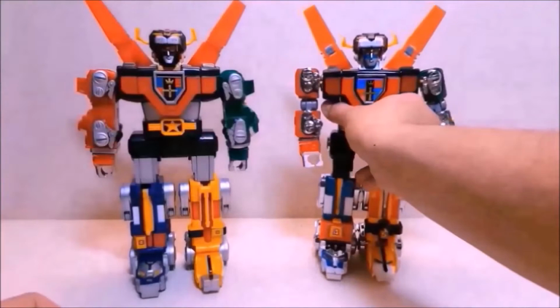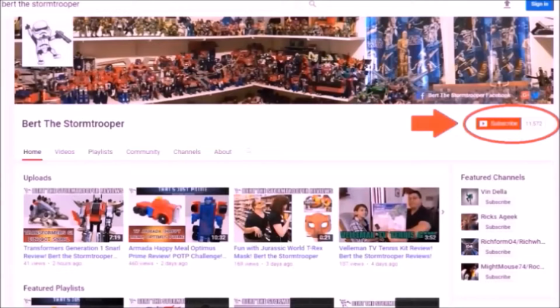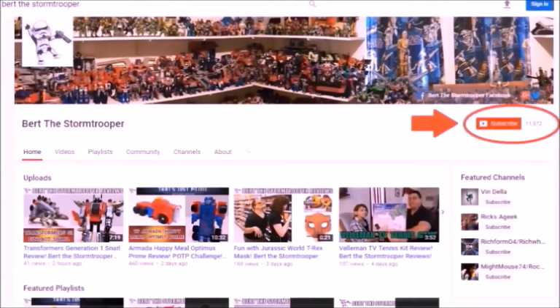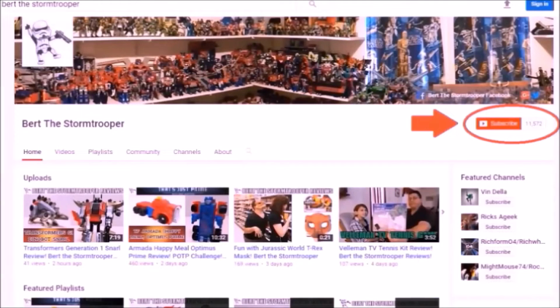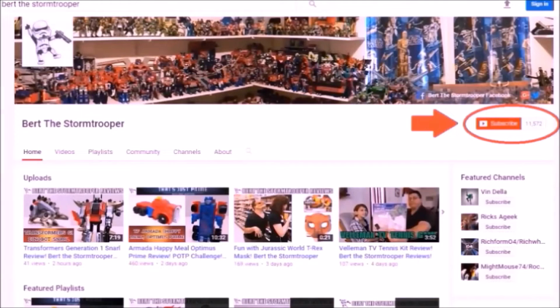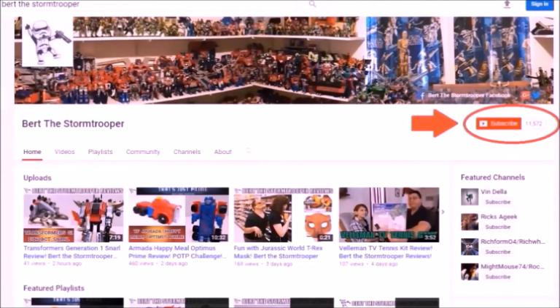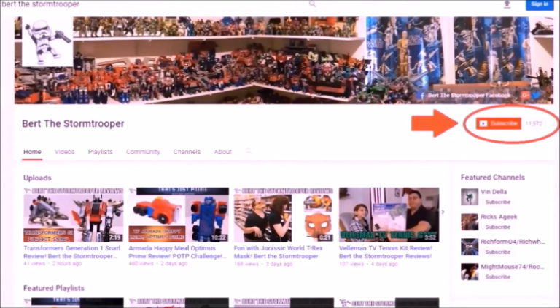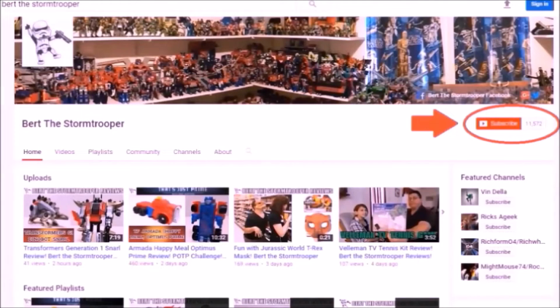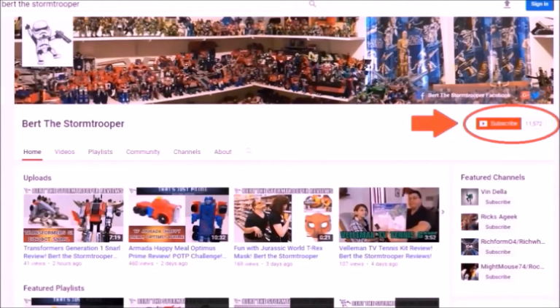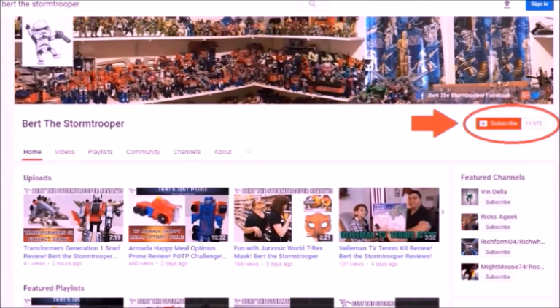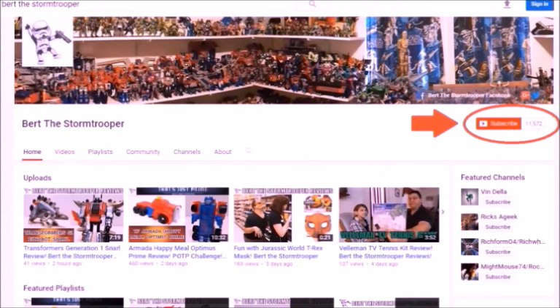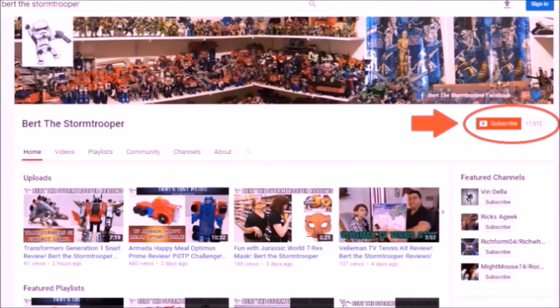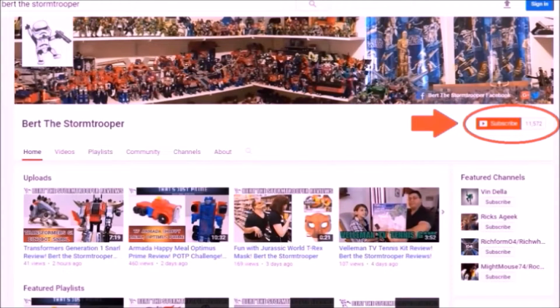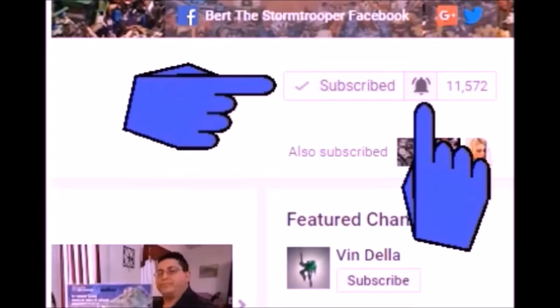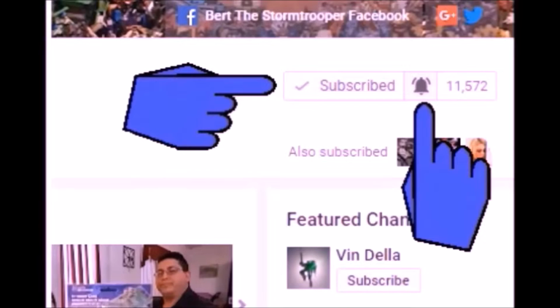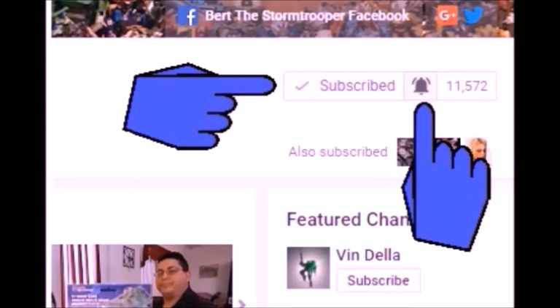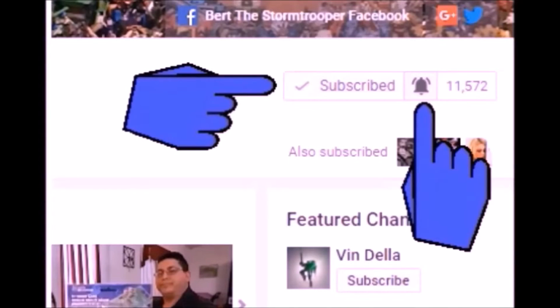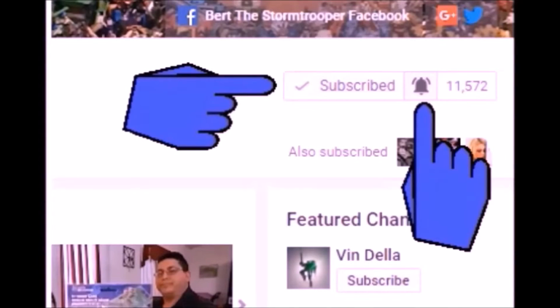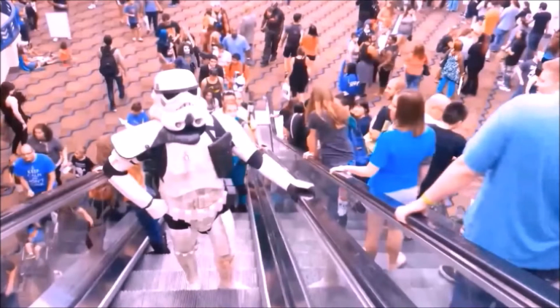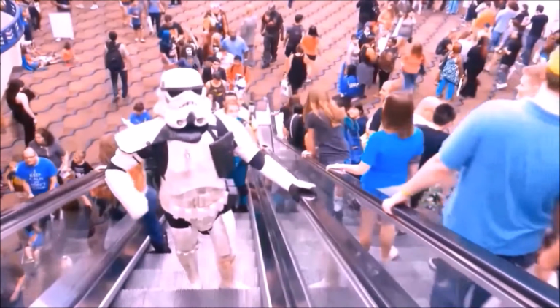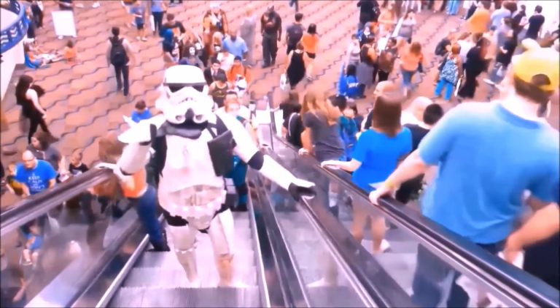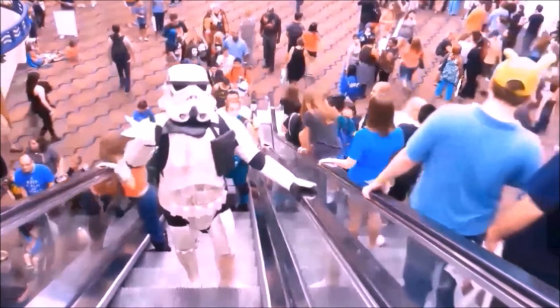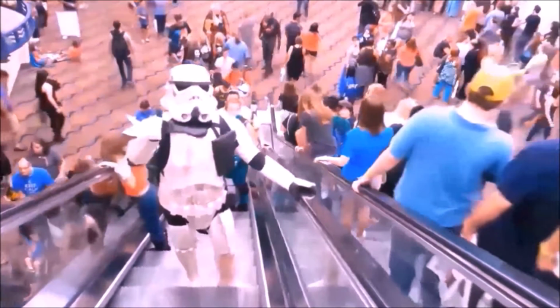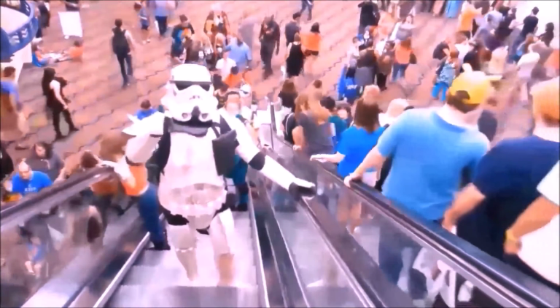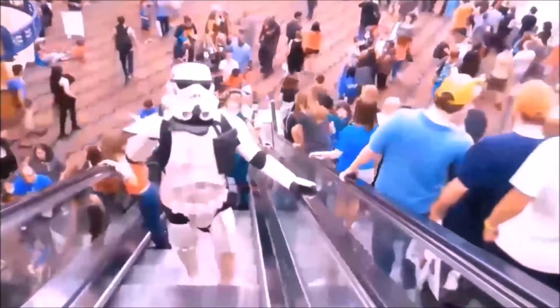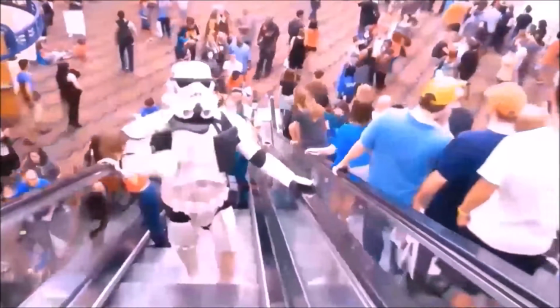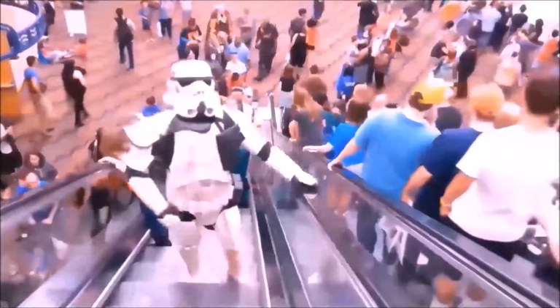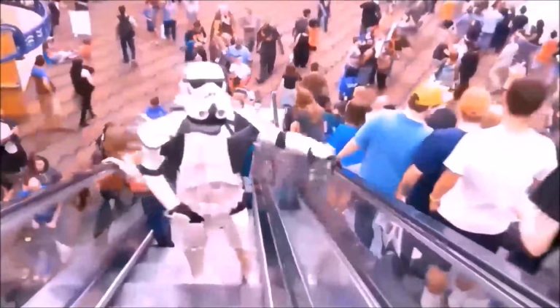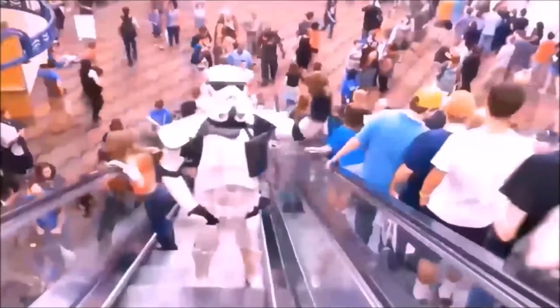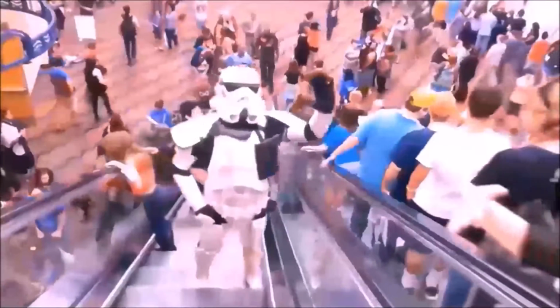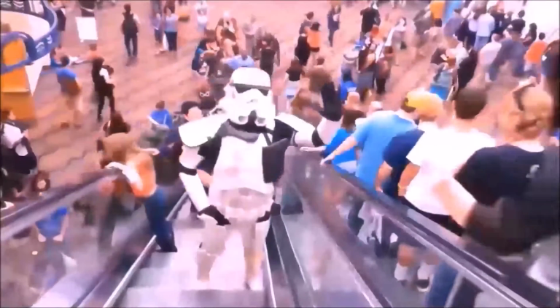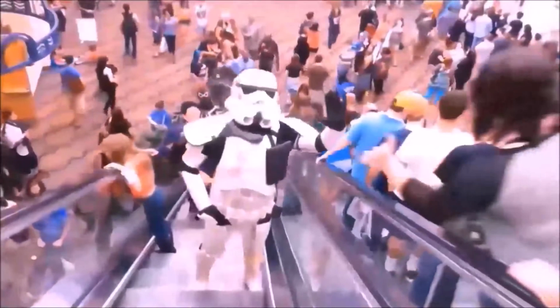If you're new to the channel, thanks for checking me out. Please be sure to click that subscribe button, and don't forget to give me a thumbs up and share if you like what you see.